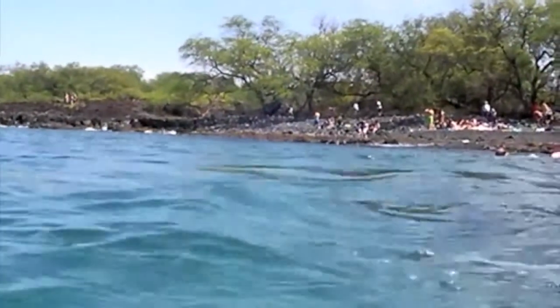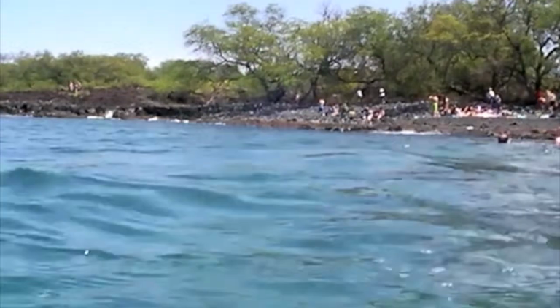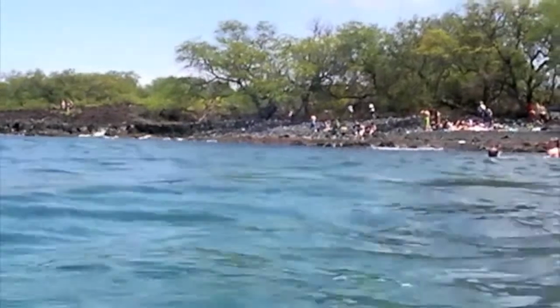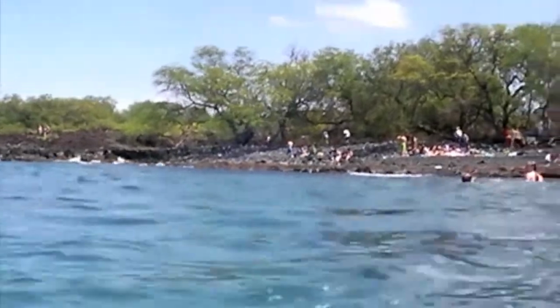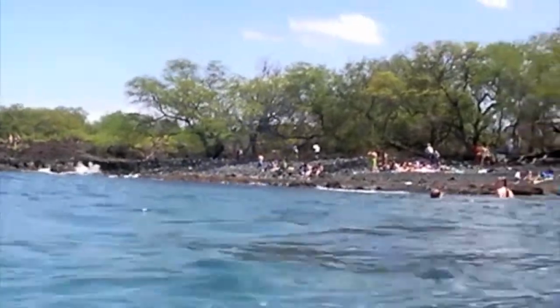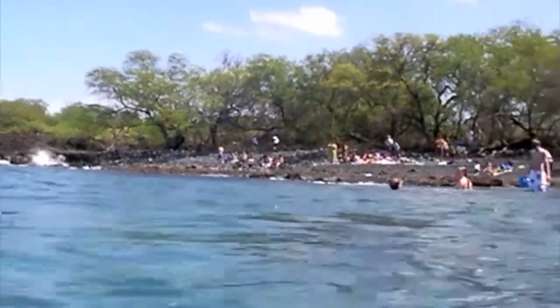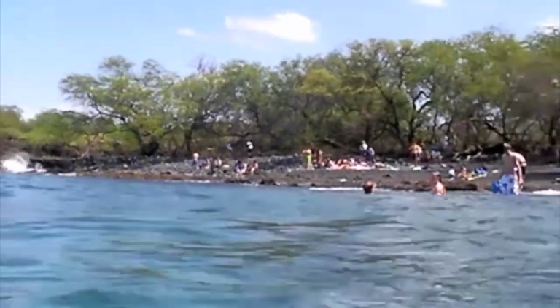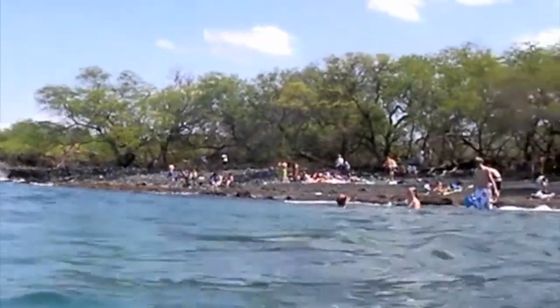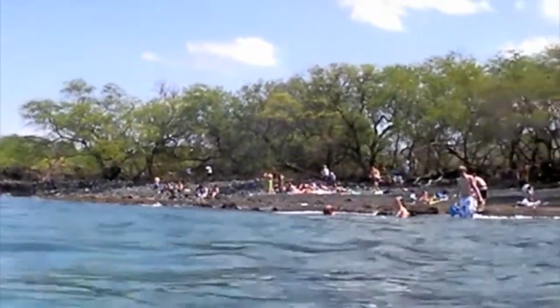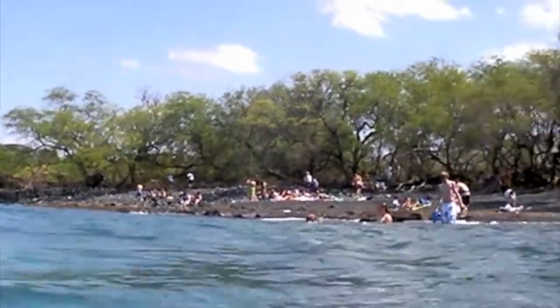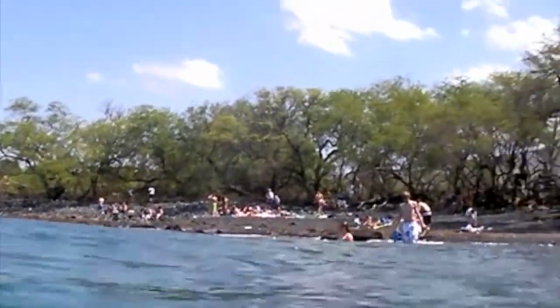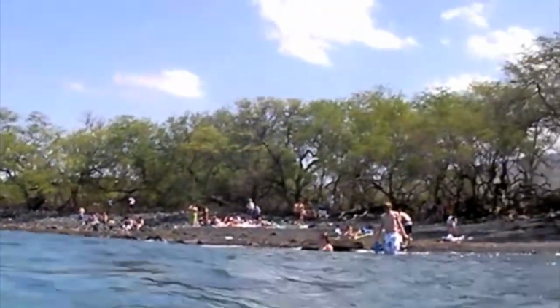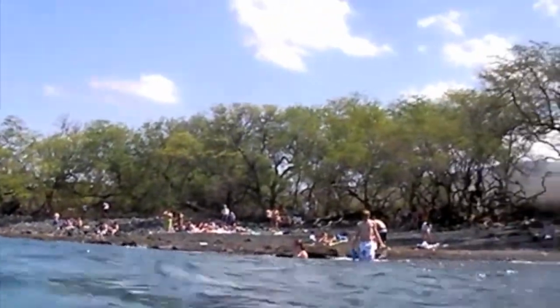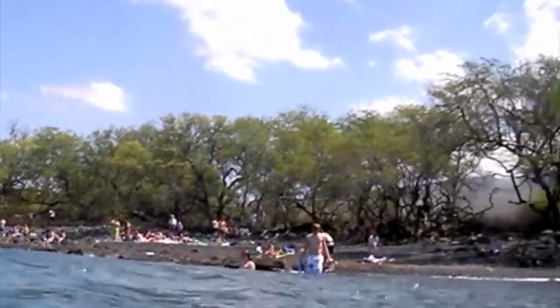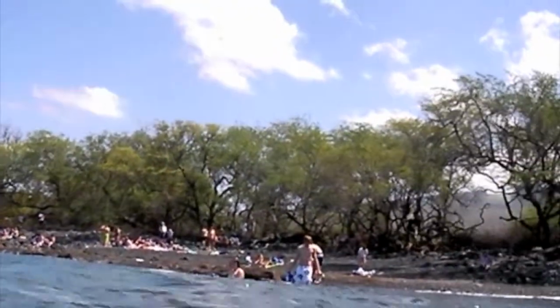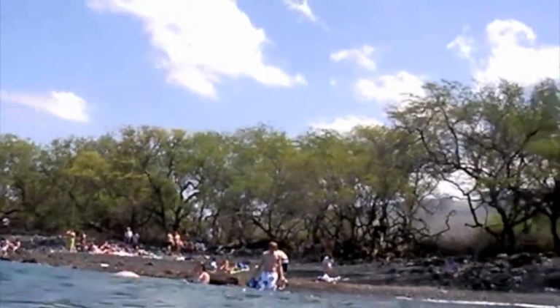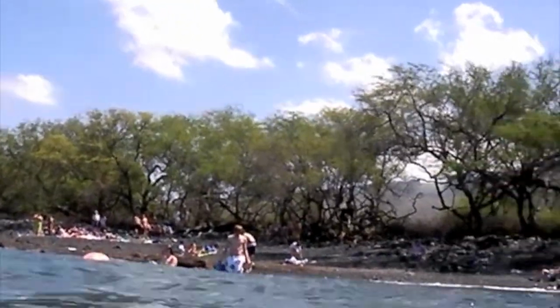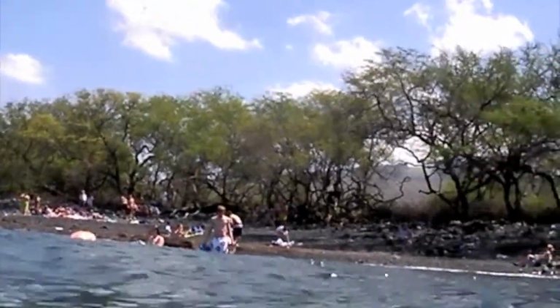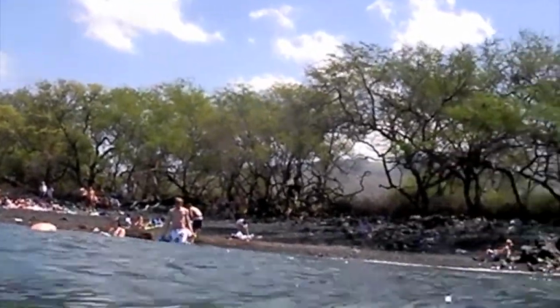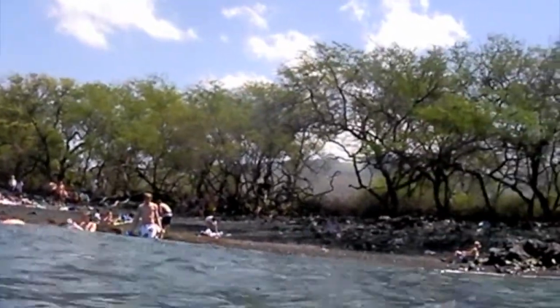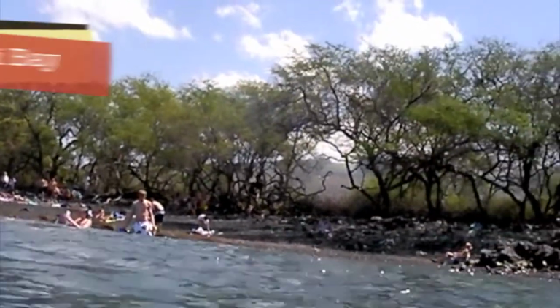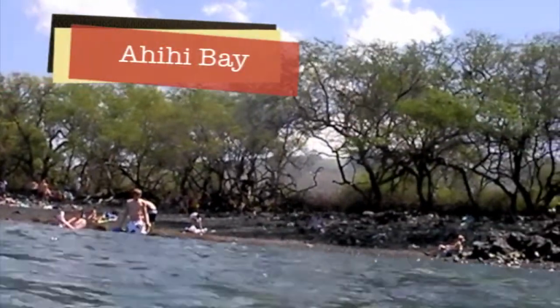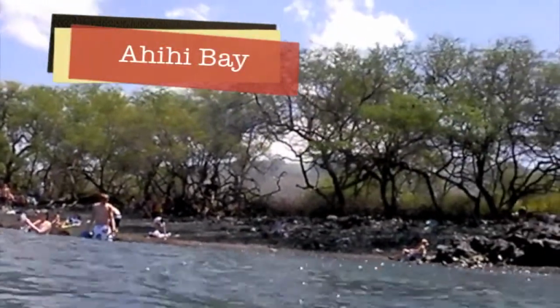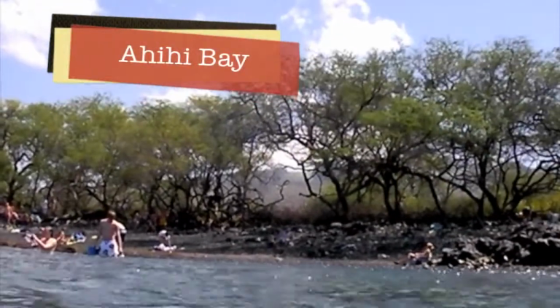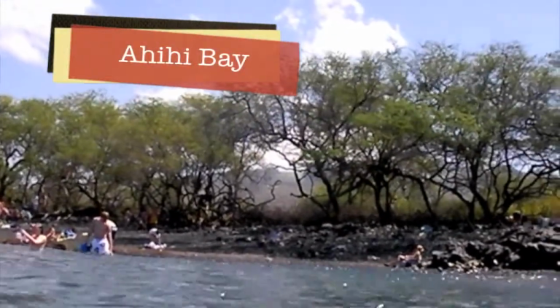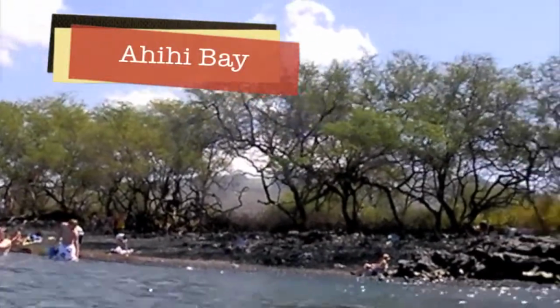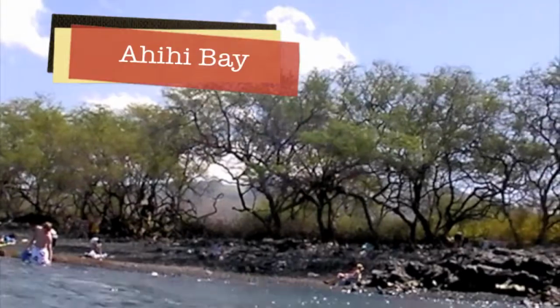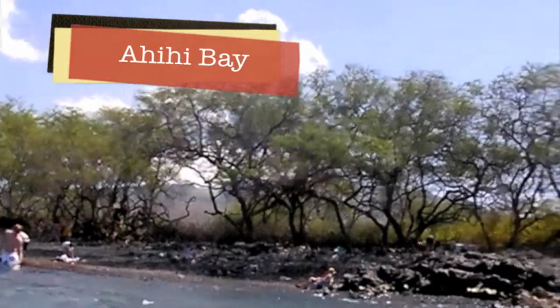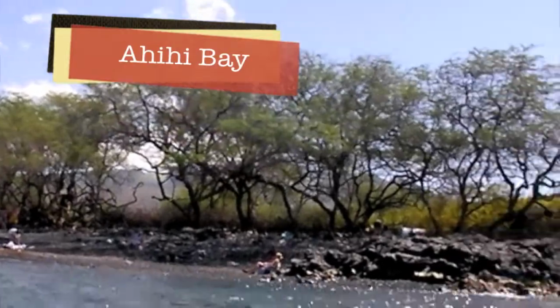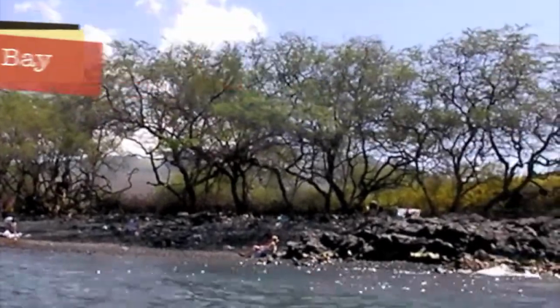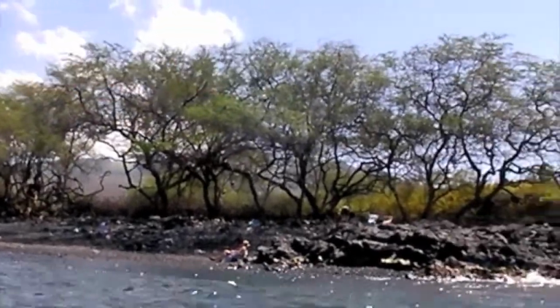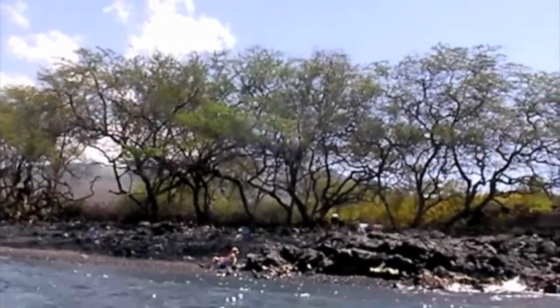One of the things that I like to do in Maui is snorkeling, as I did here at beautiful but rocky Ahihi Bay.